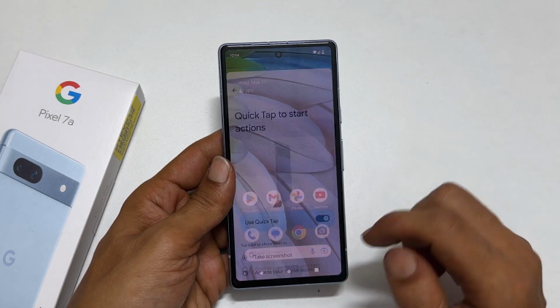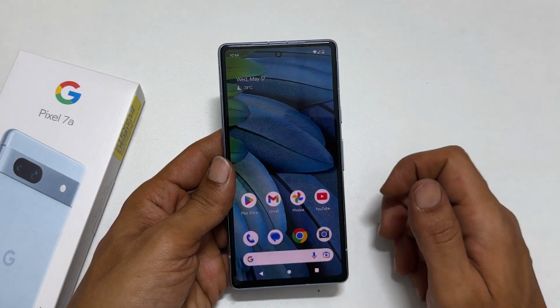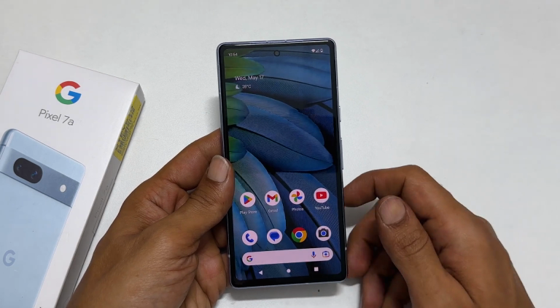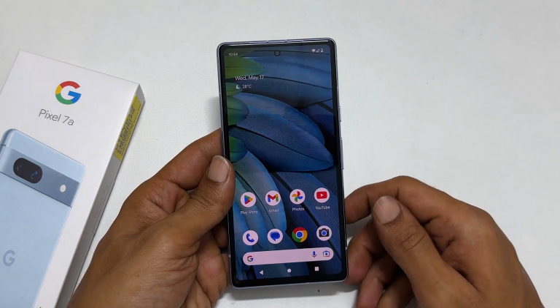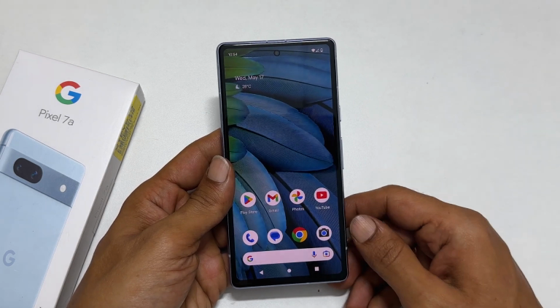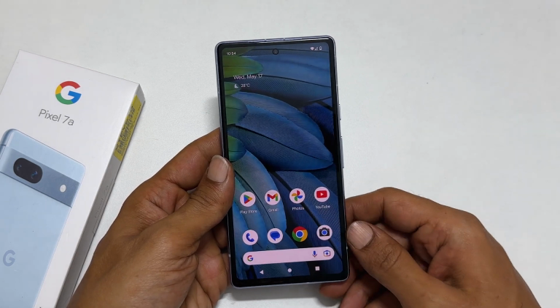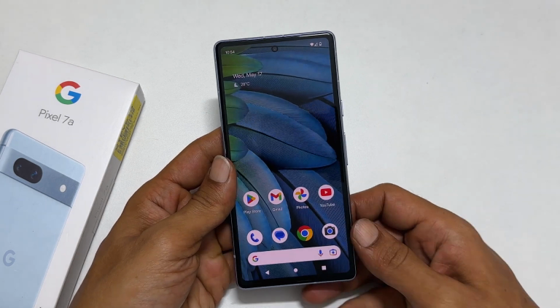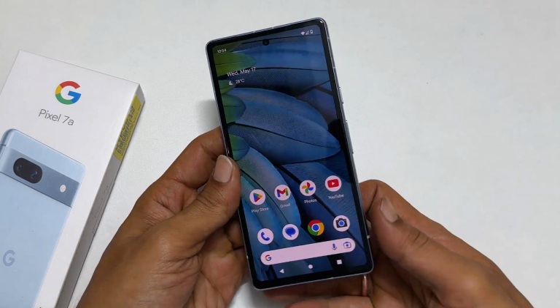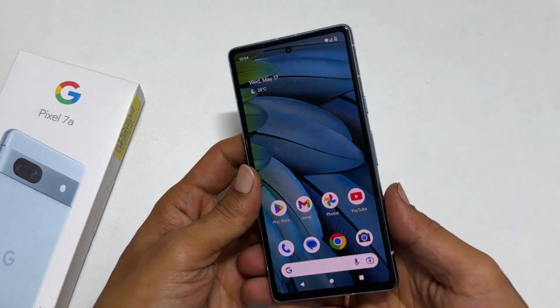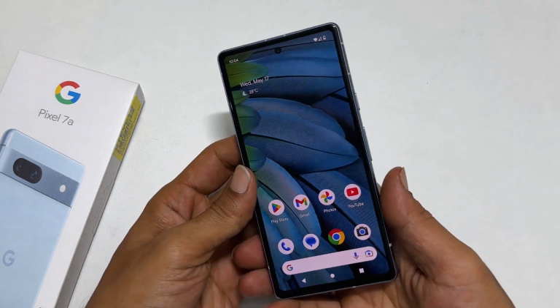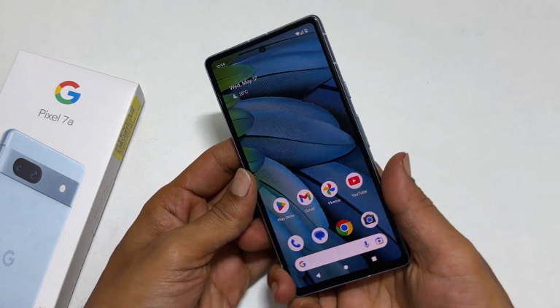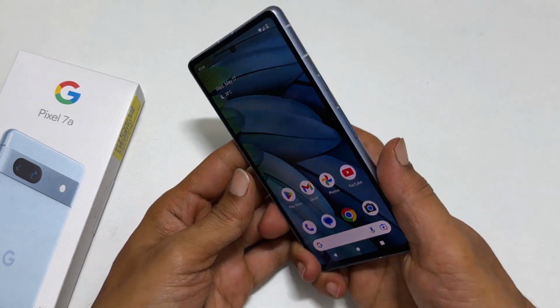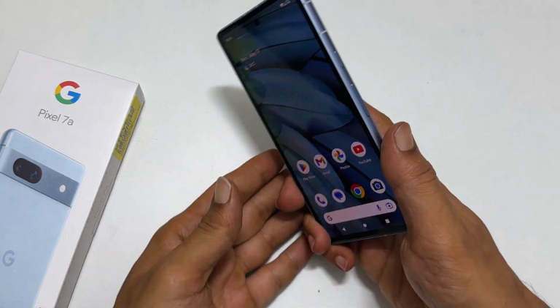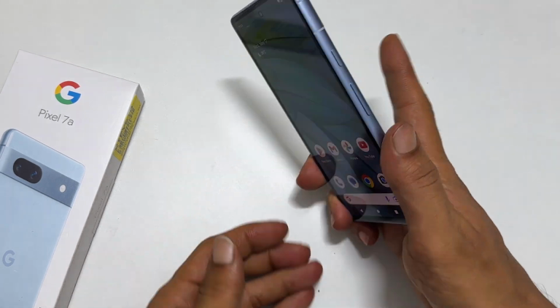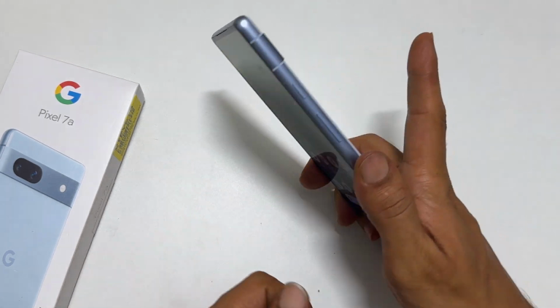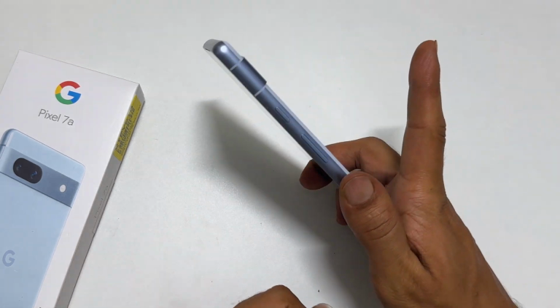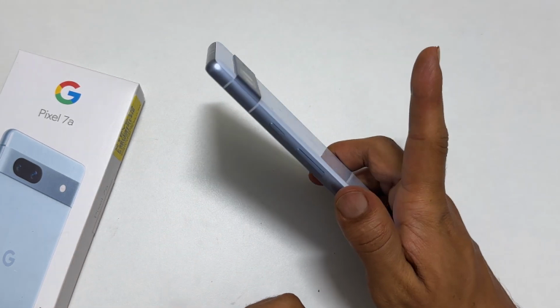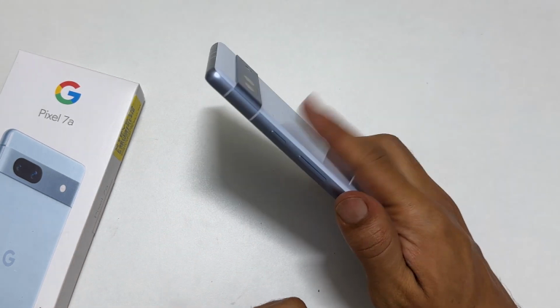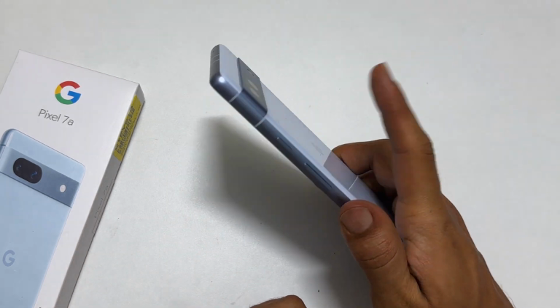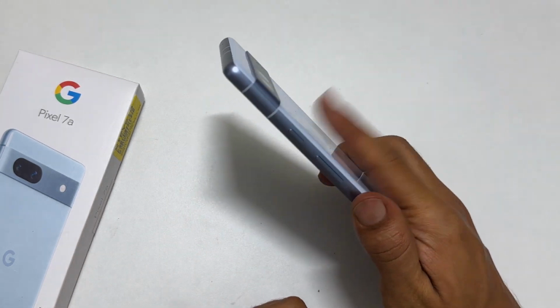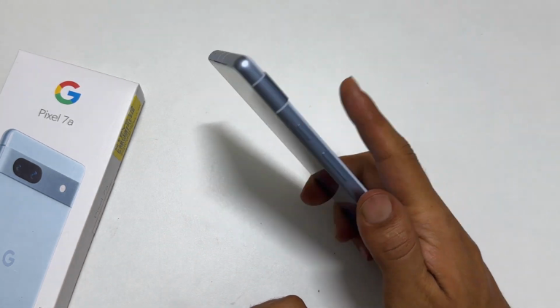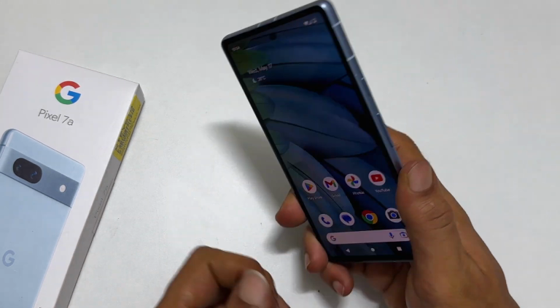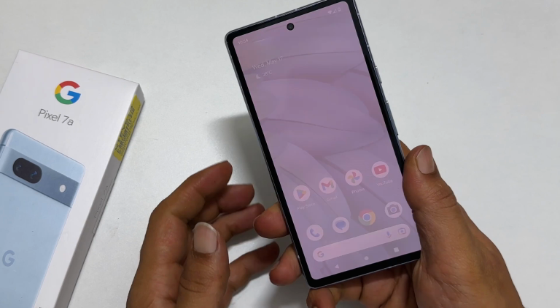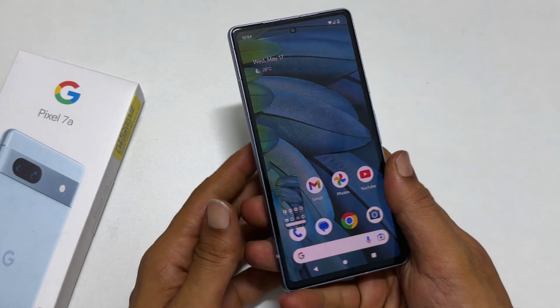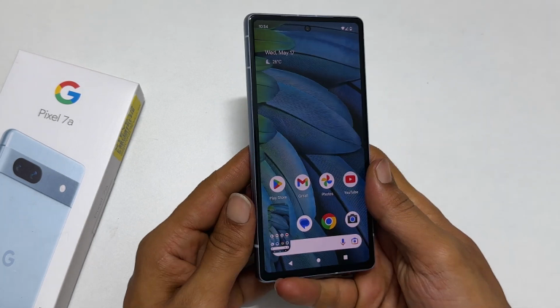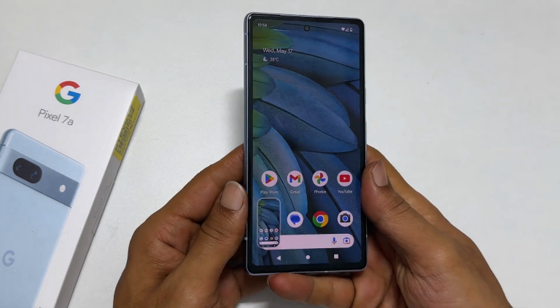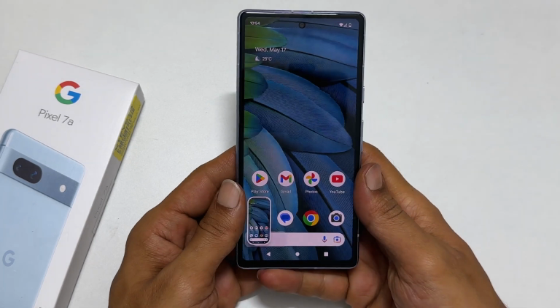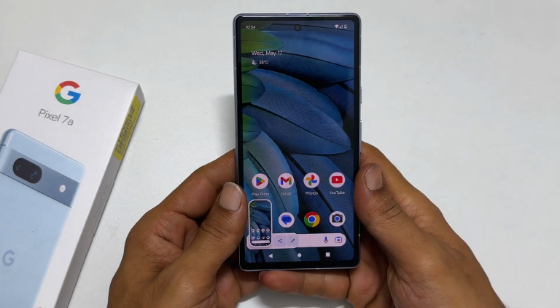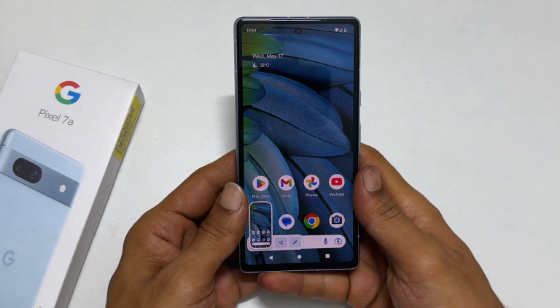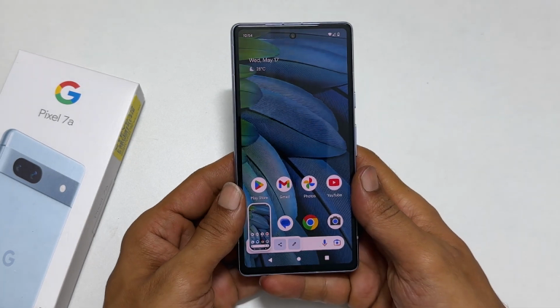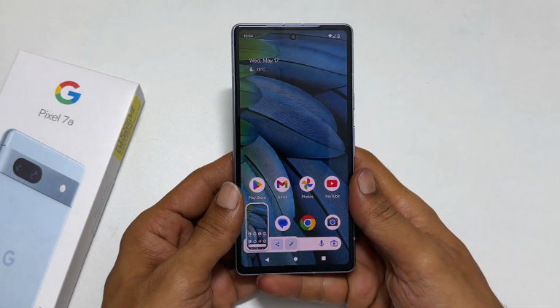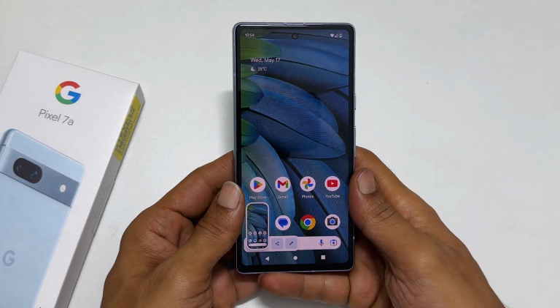After this, whenever you double tap on the back of the phone, it will save the screenshot.